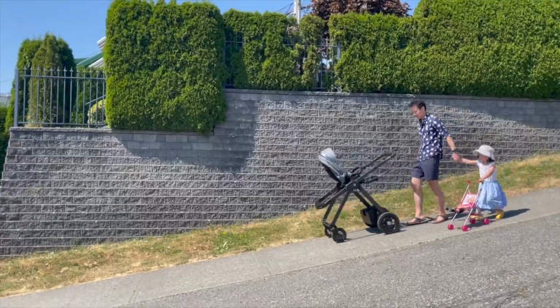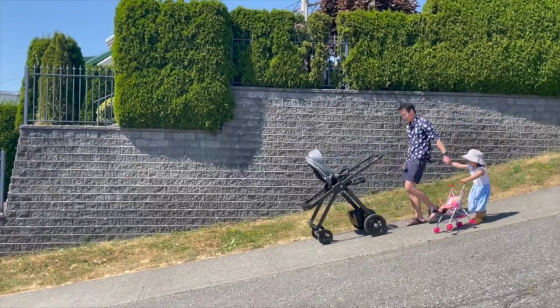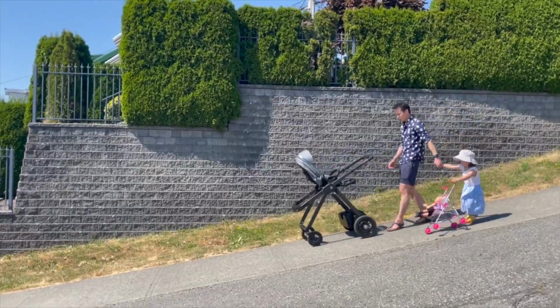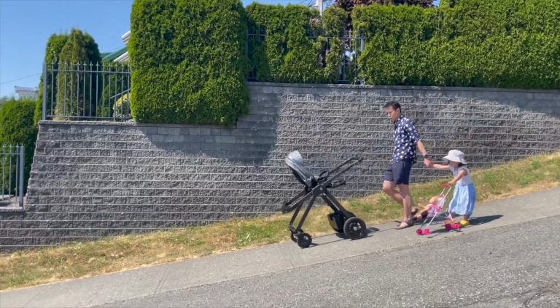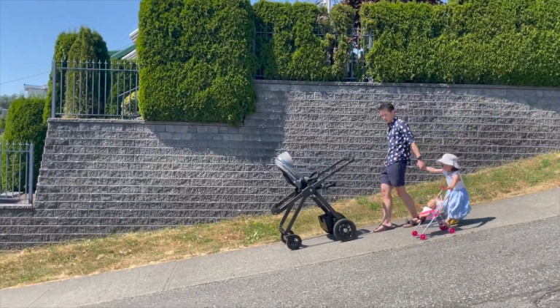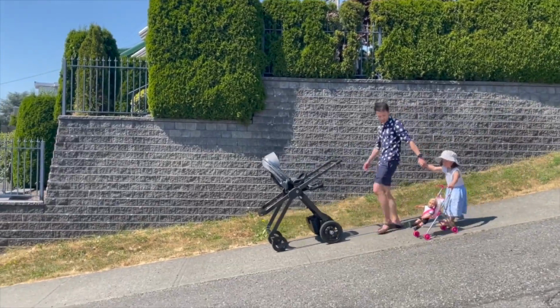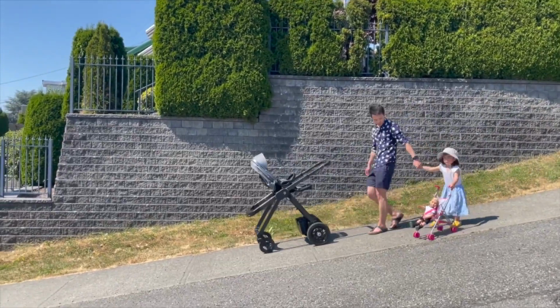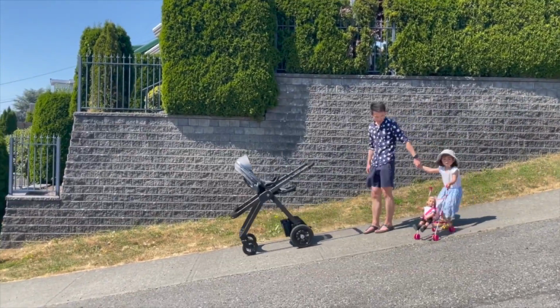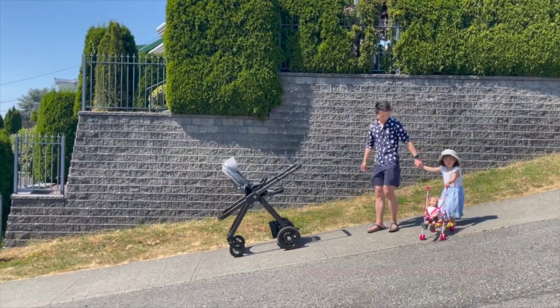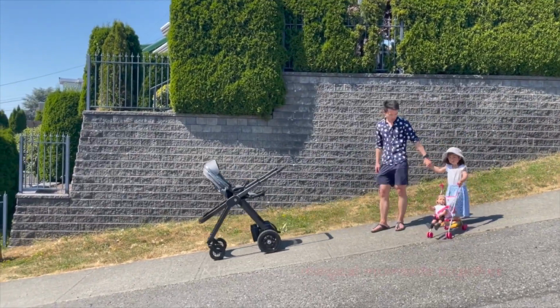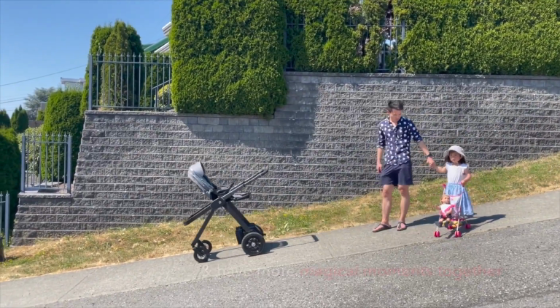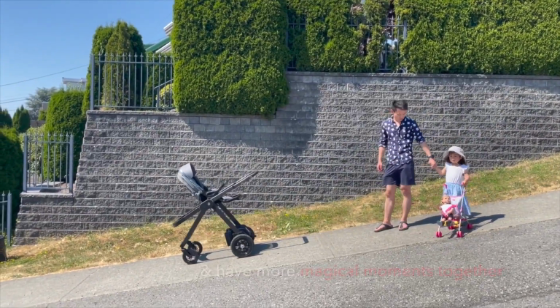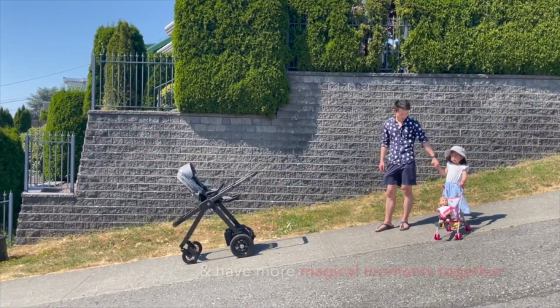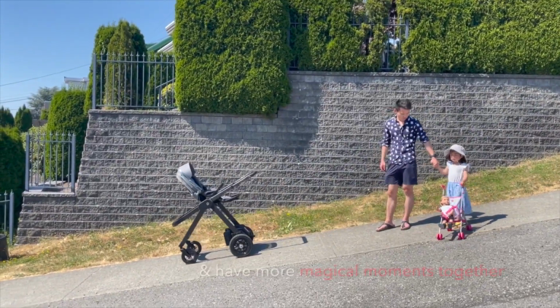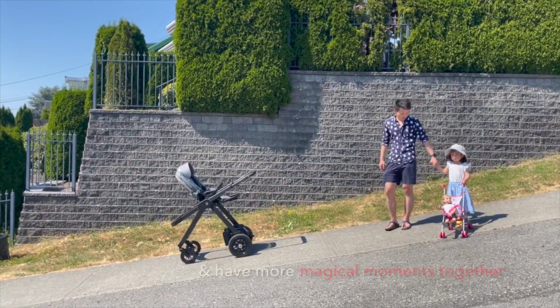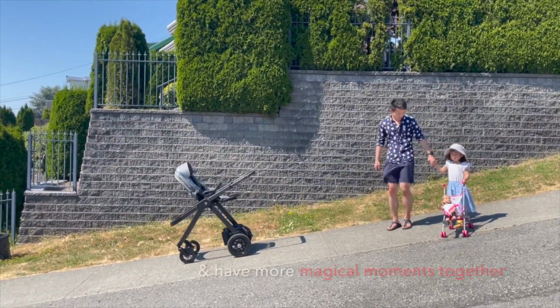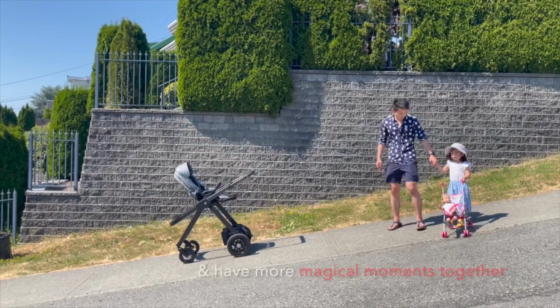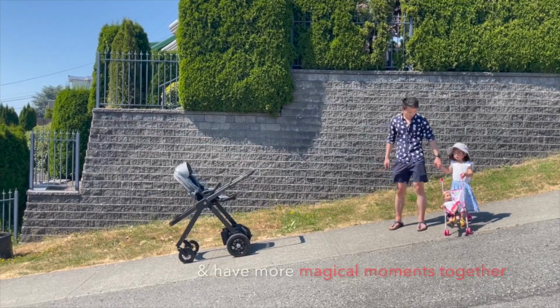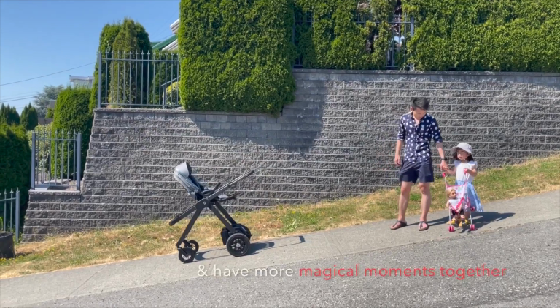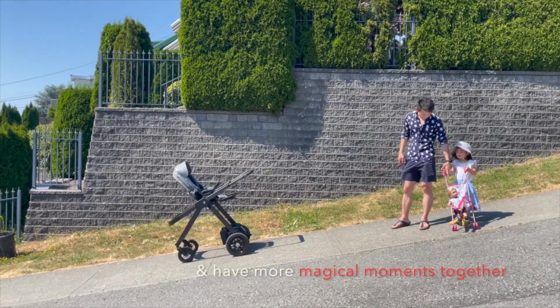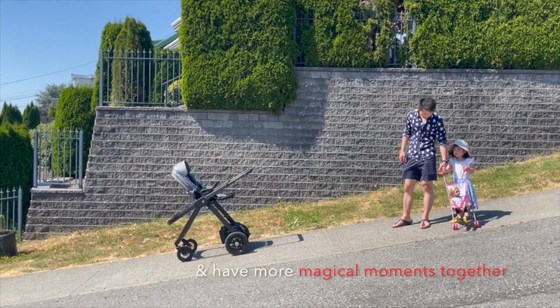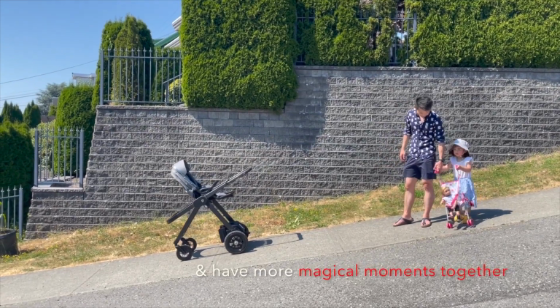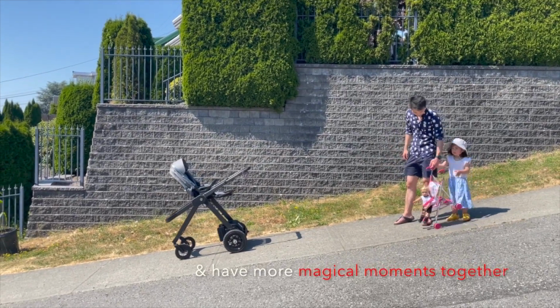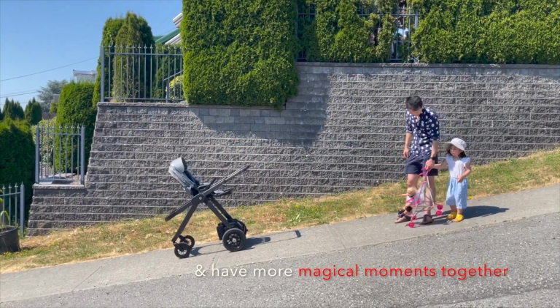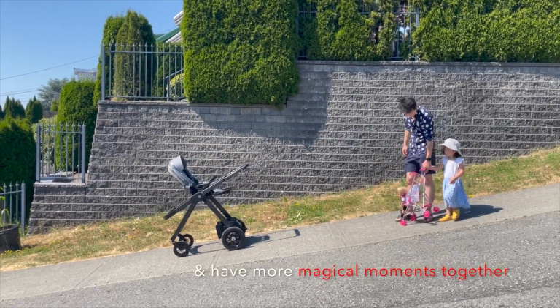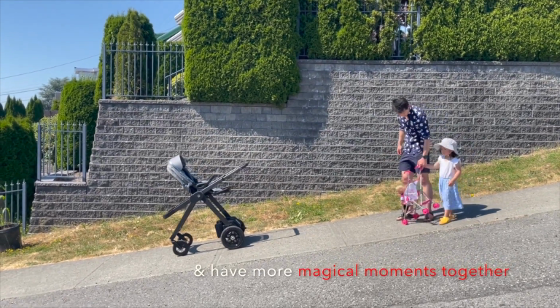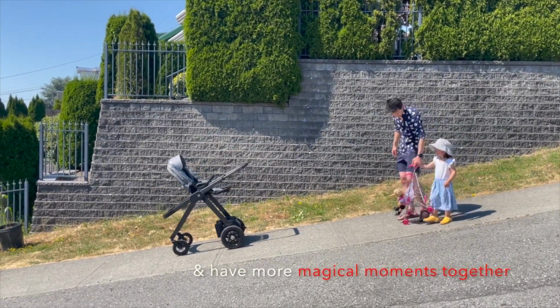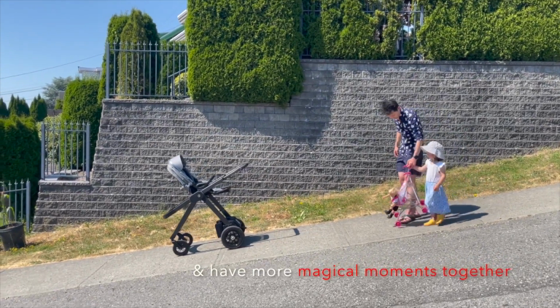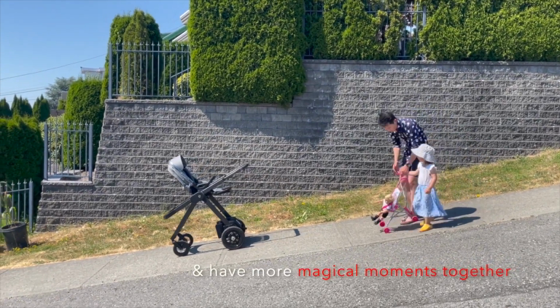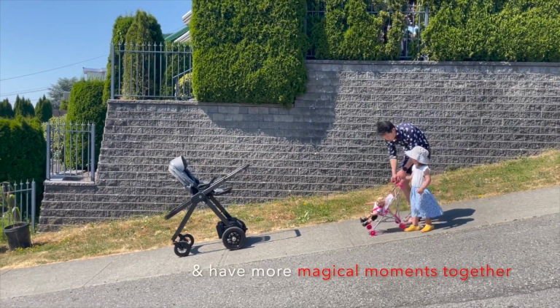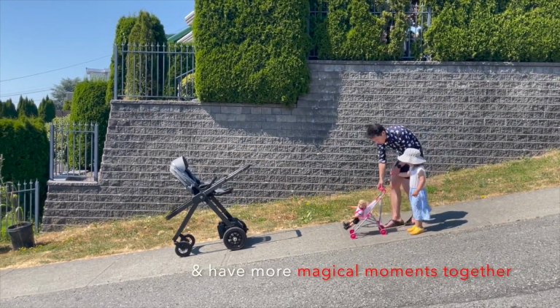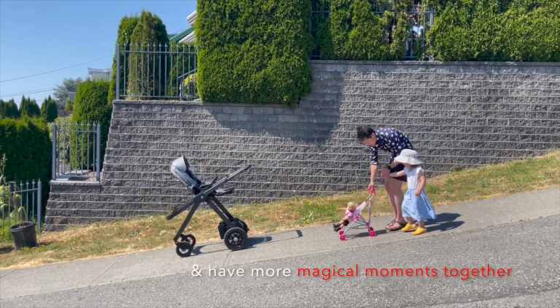Say goodbye to workout walks and hello to a smarter and easier strolling experience.